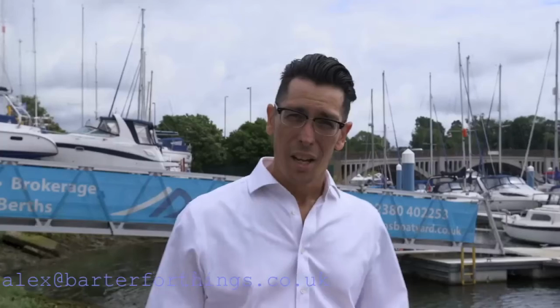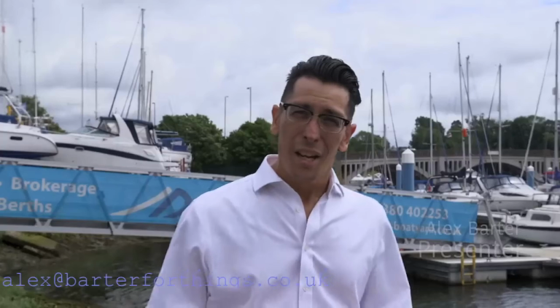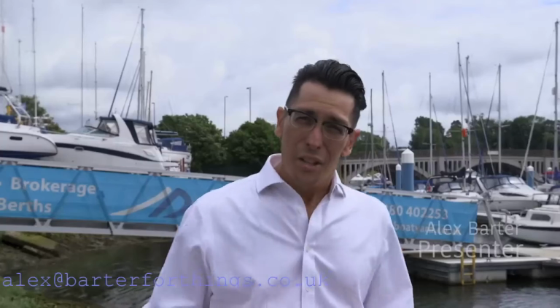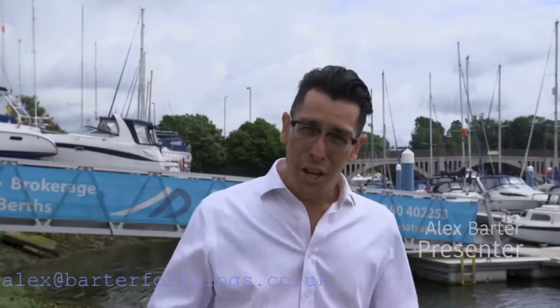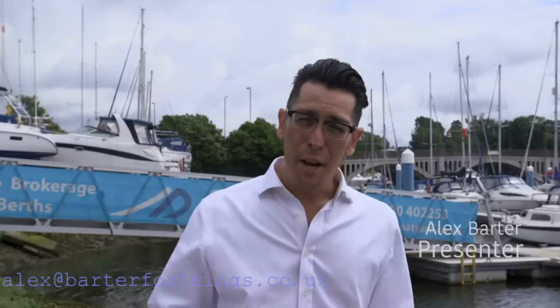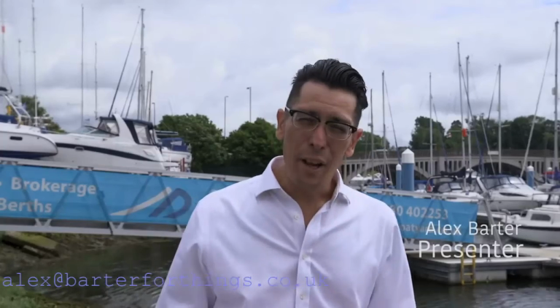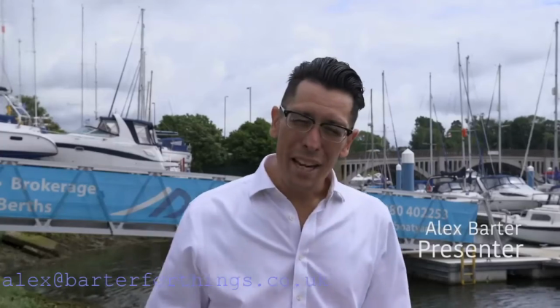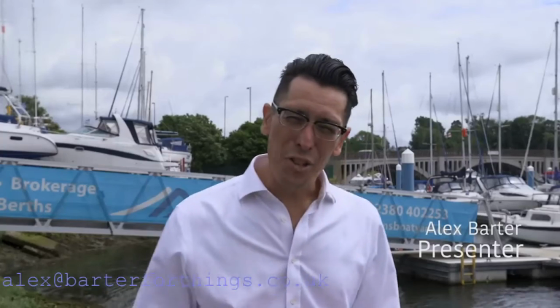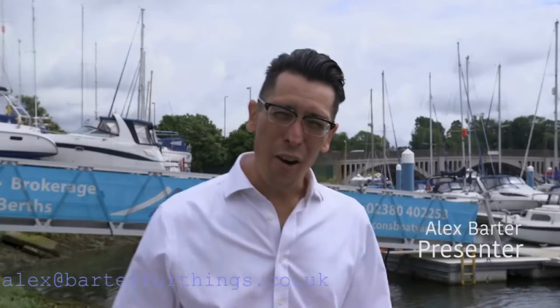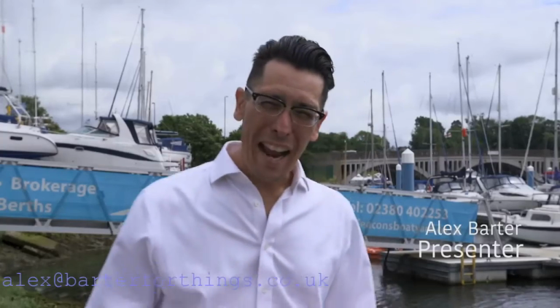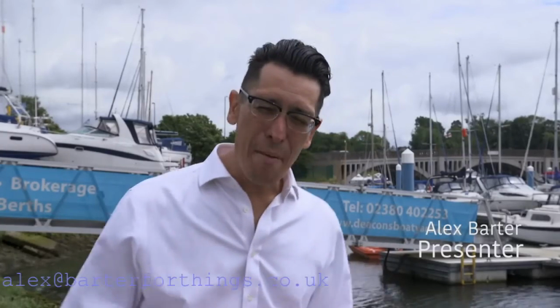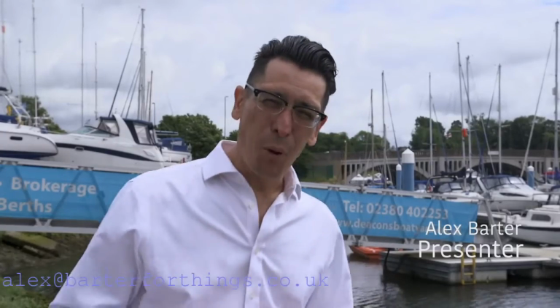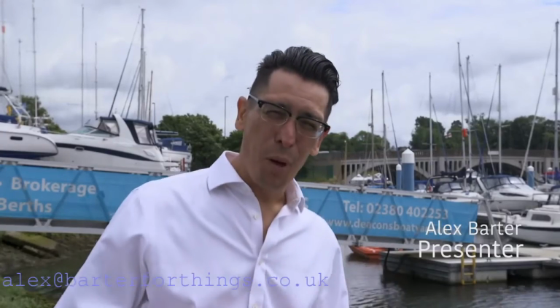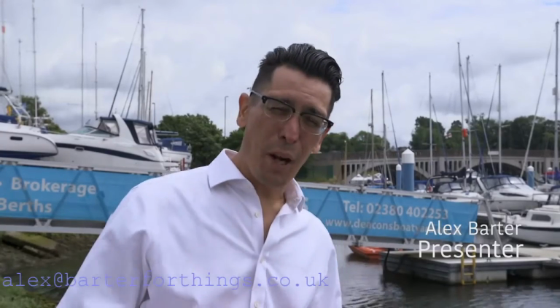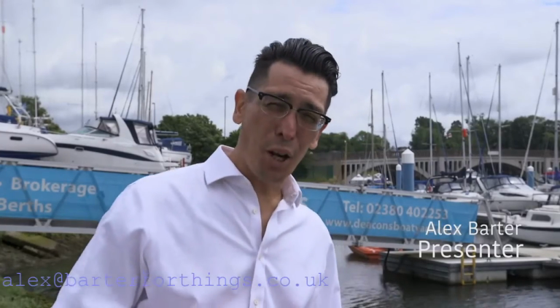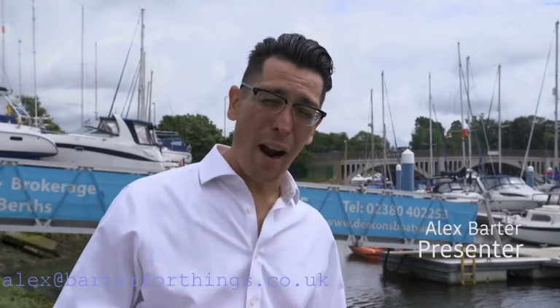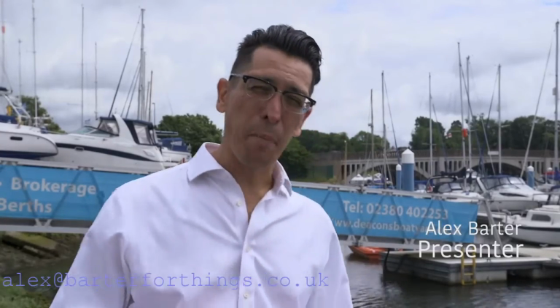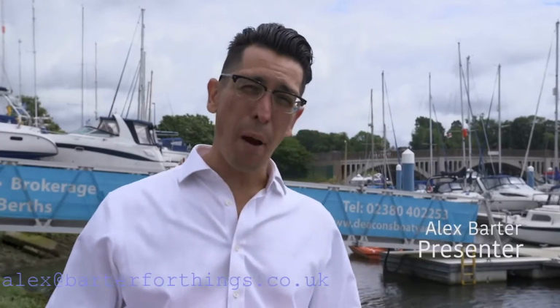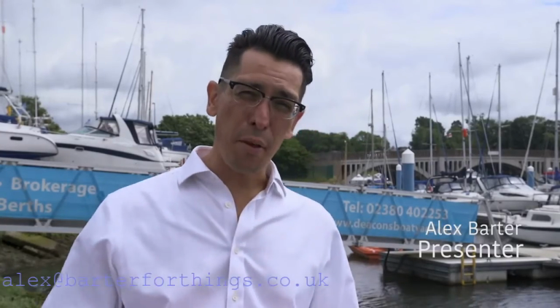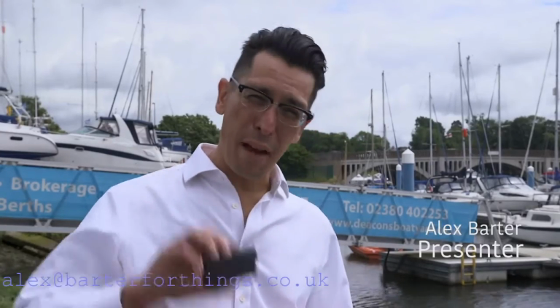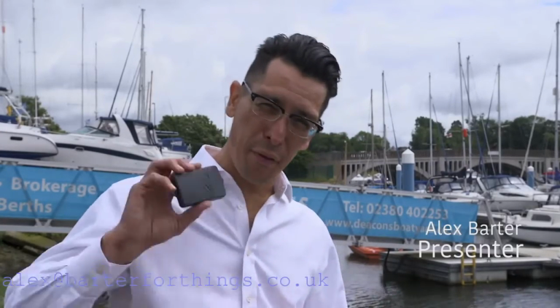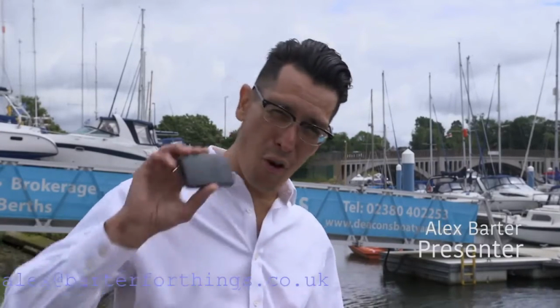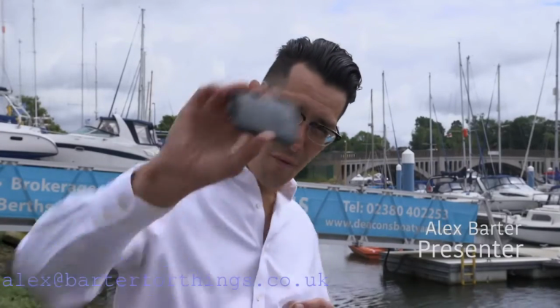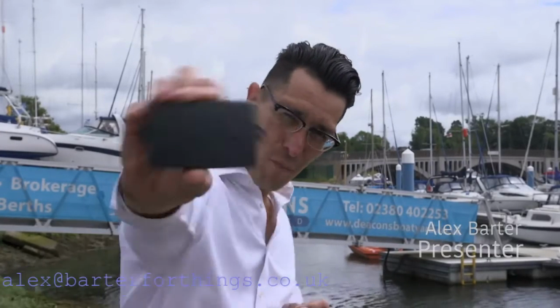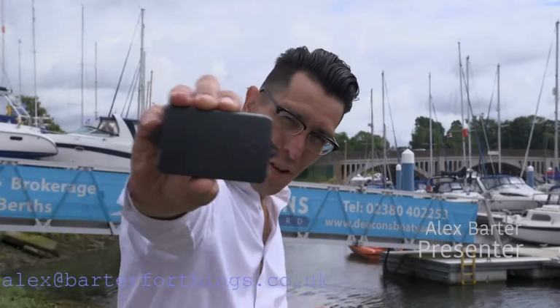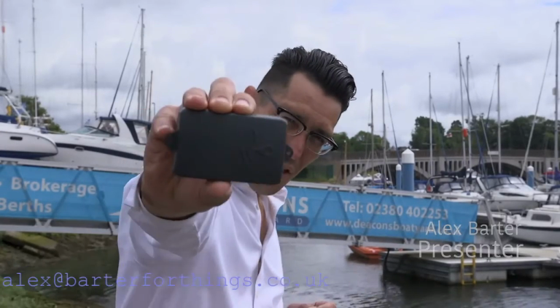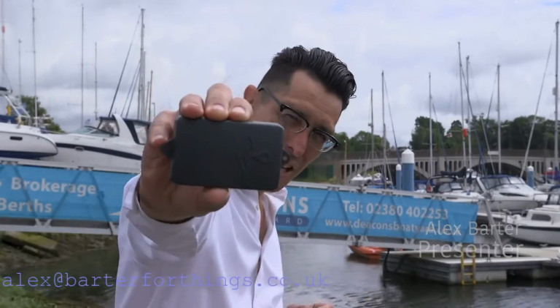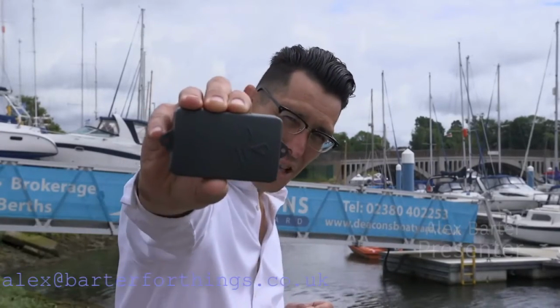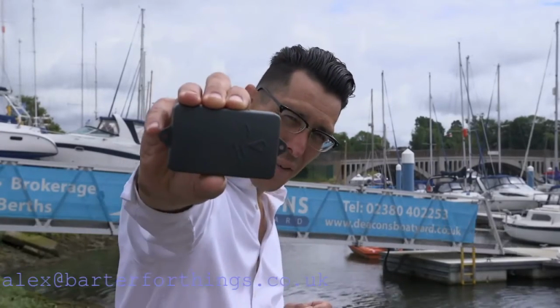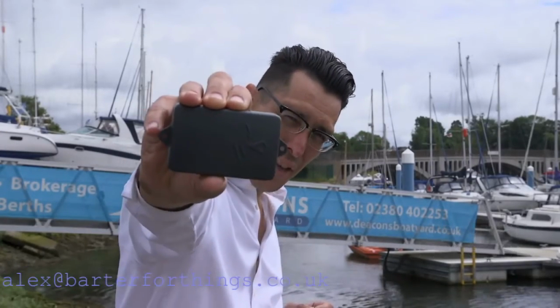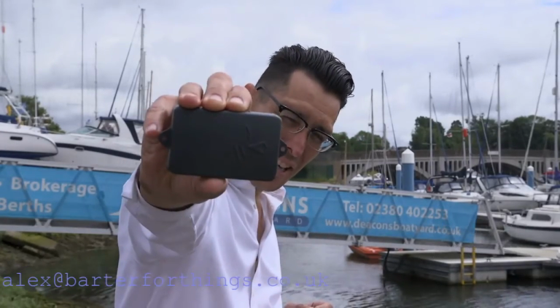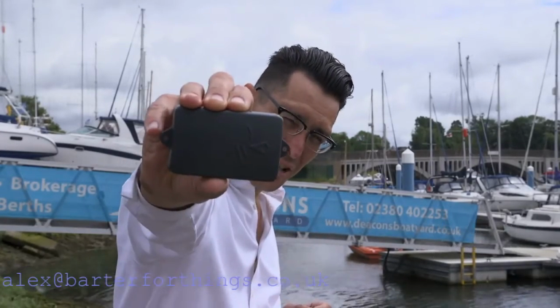Today we're at the historic Hamble and we're going to crack boat theft through the Internet of Things.